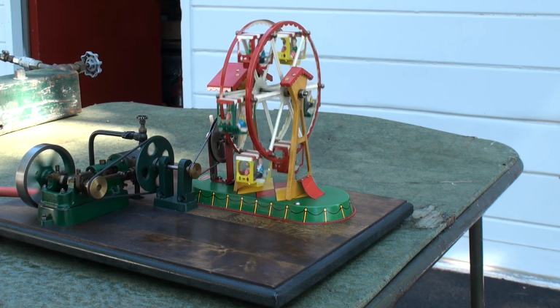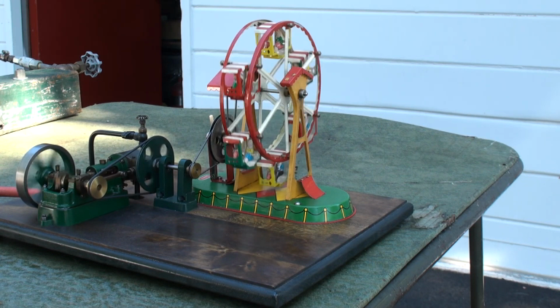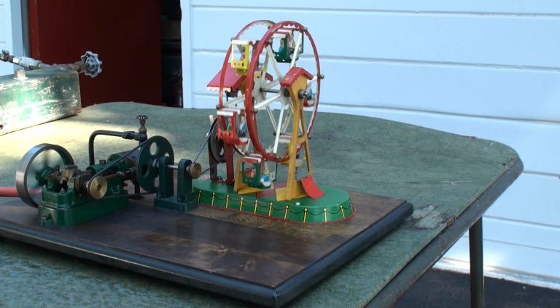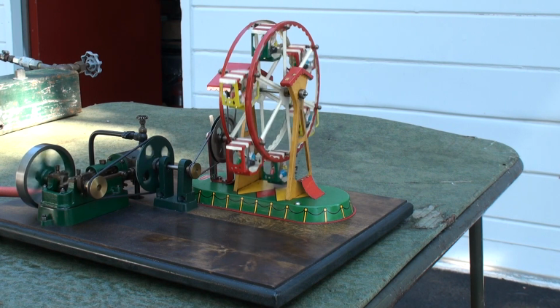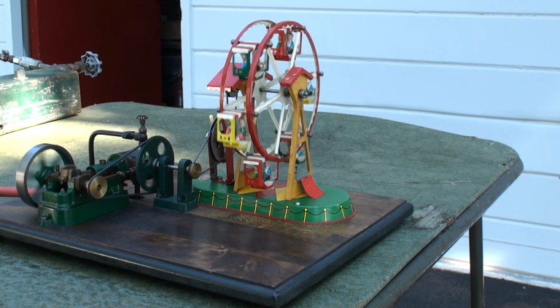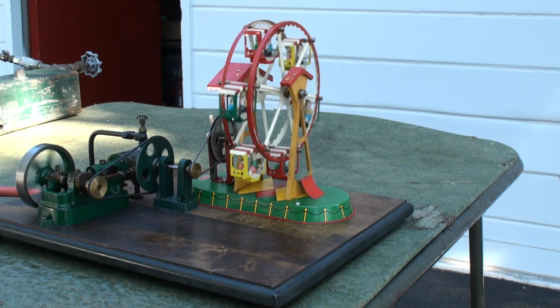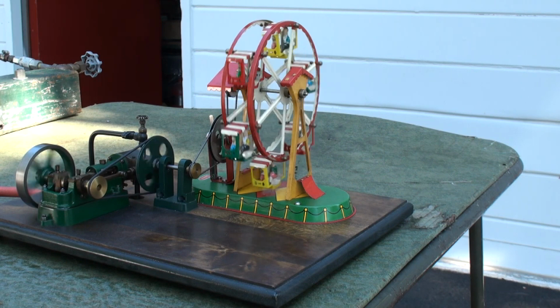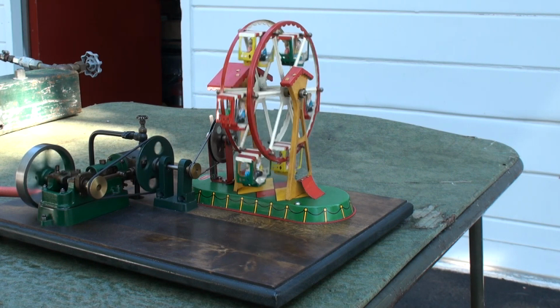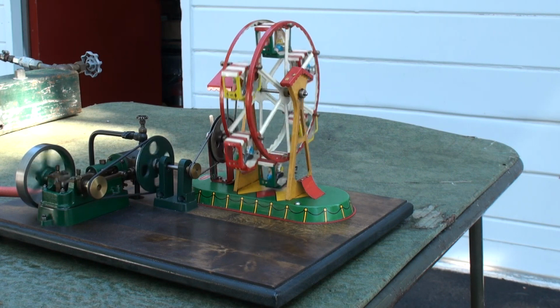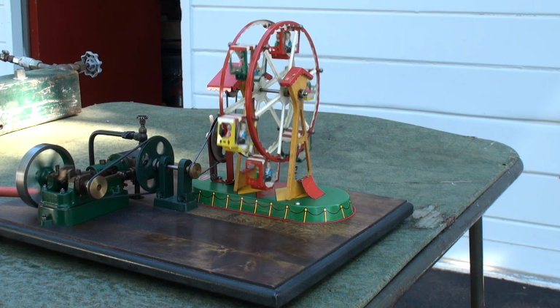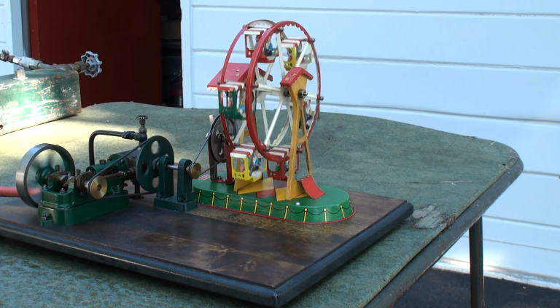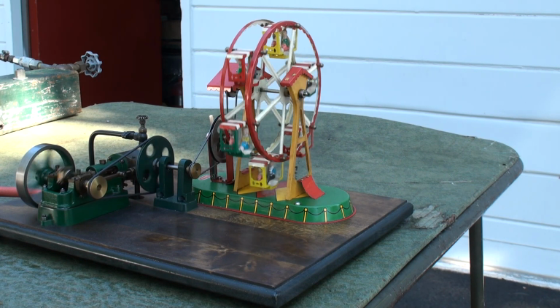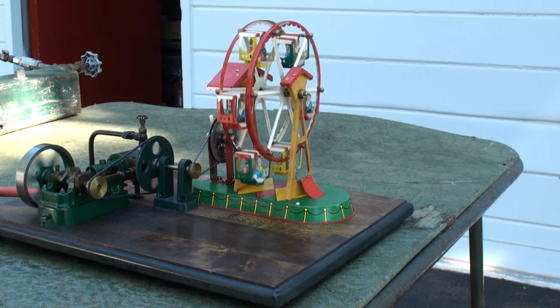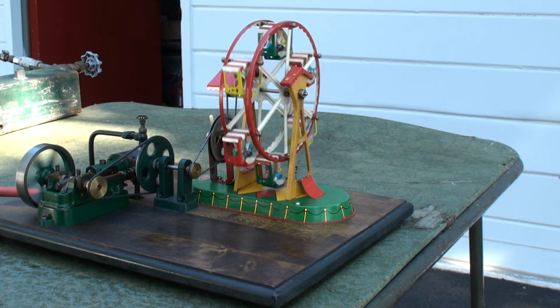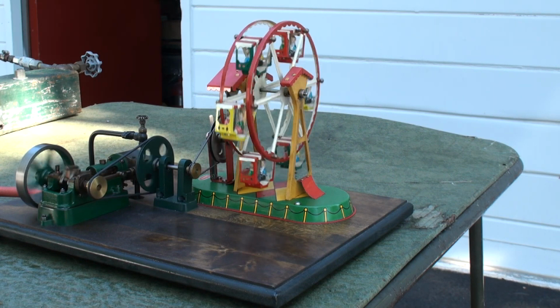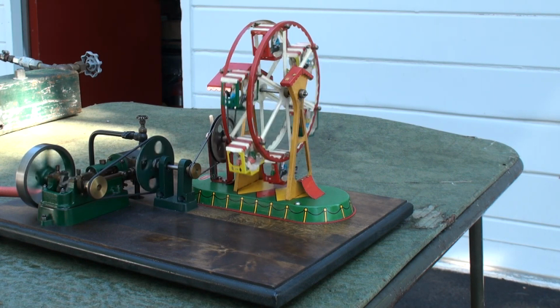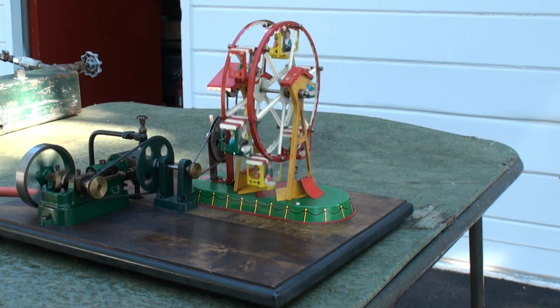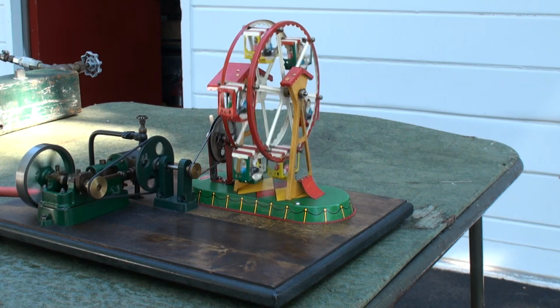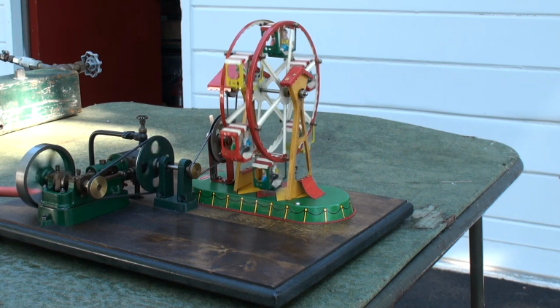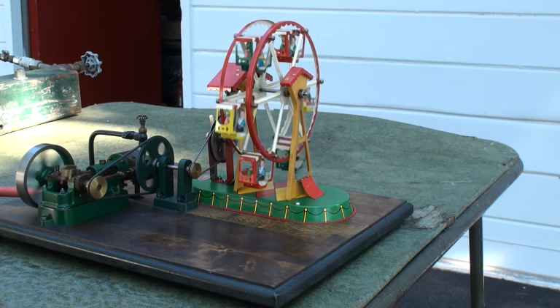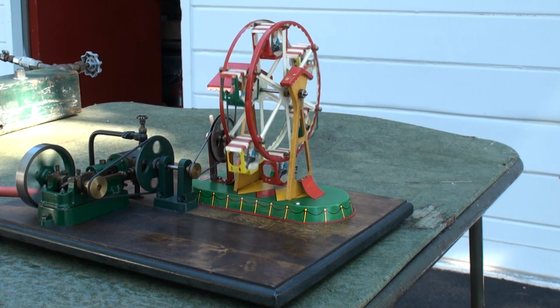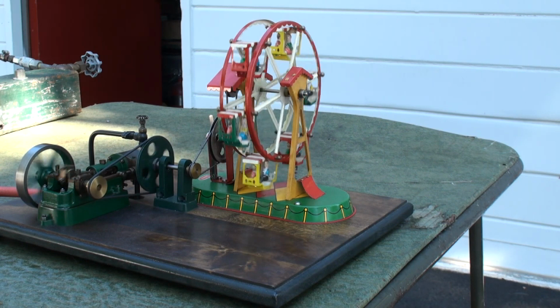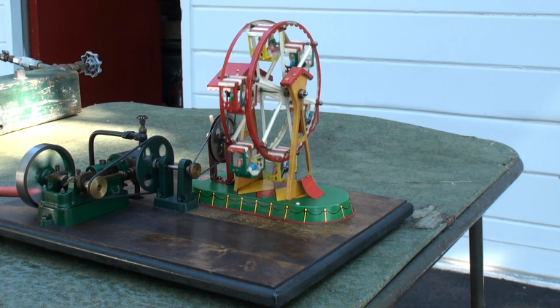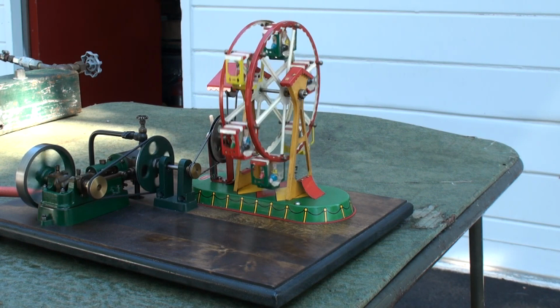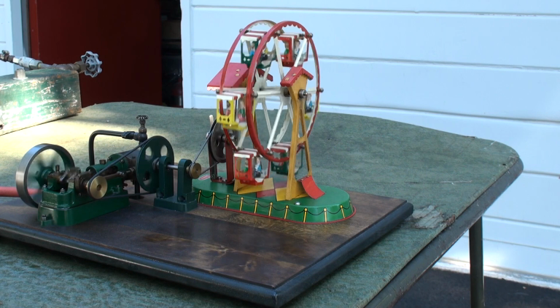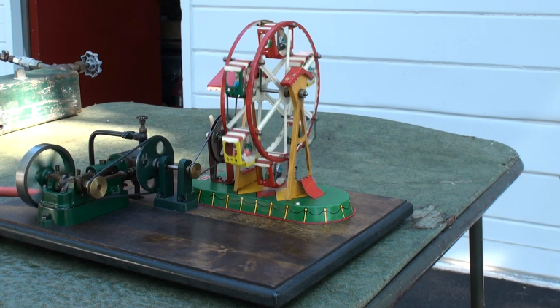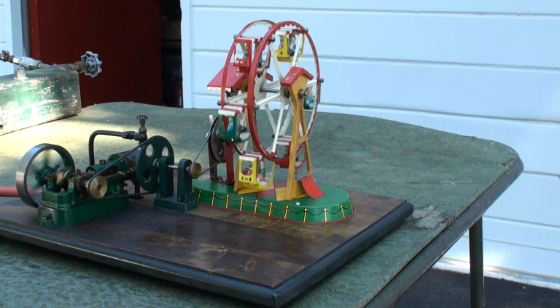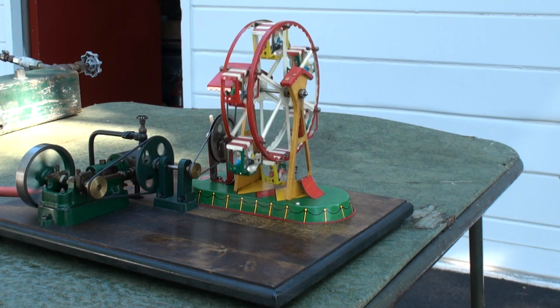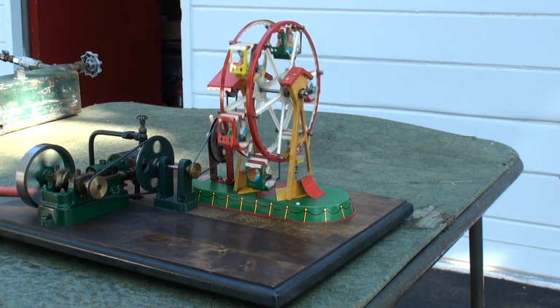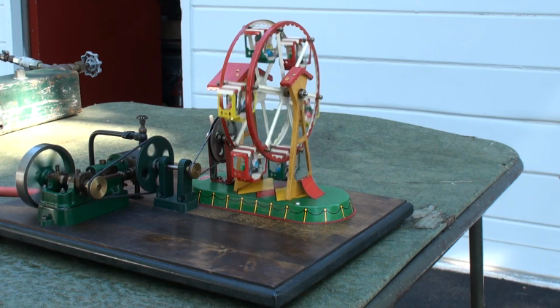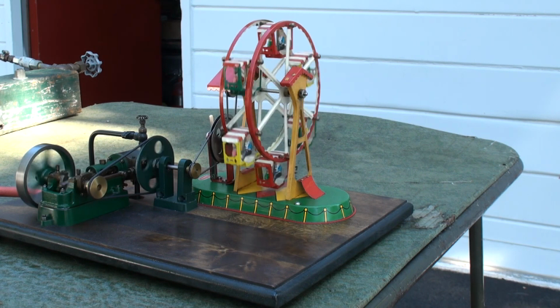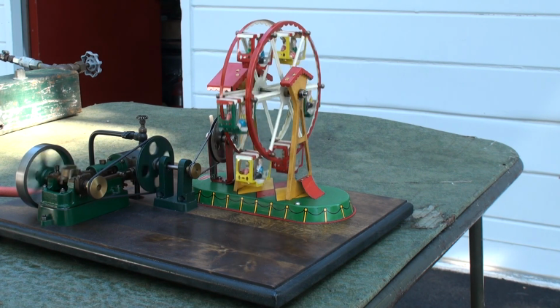The Ferris wheel is a toy bought in Chalvang, California, and then assembled here in California.